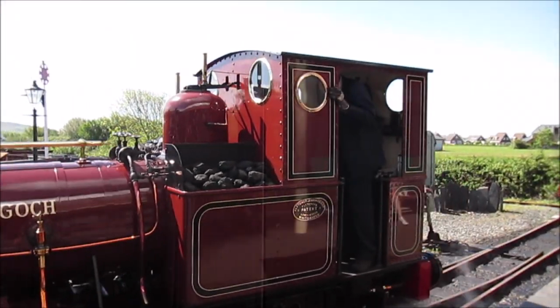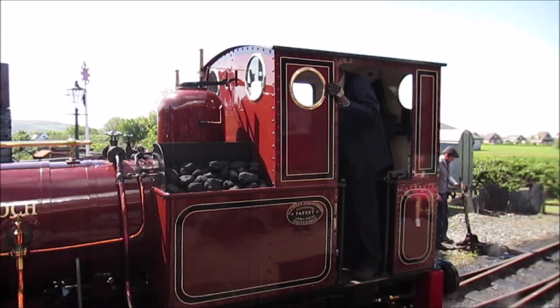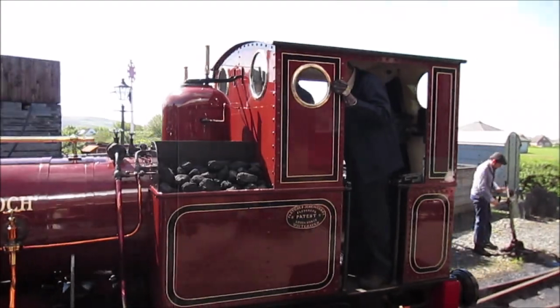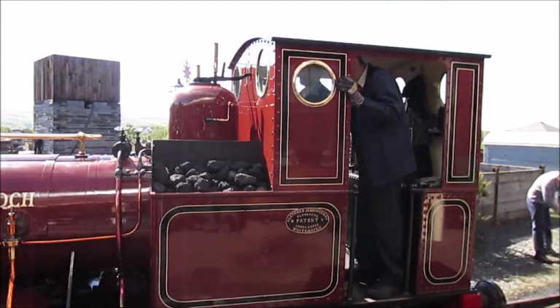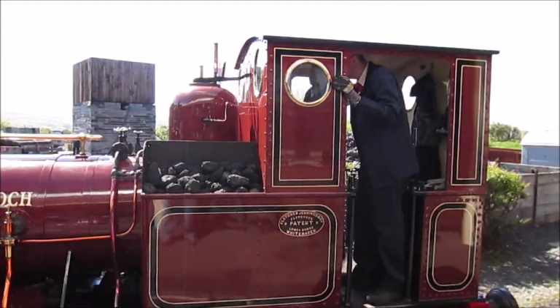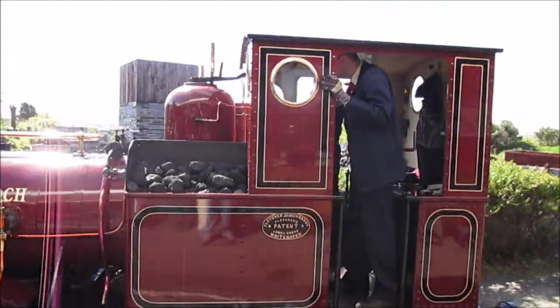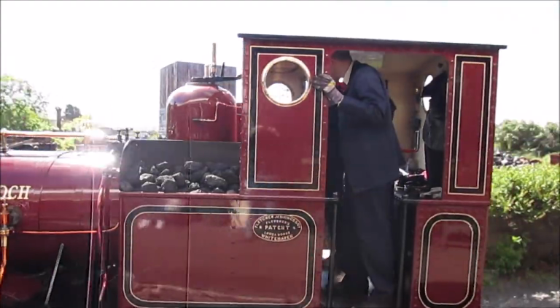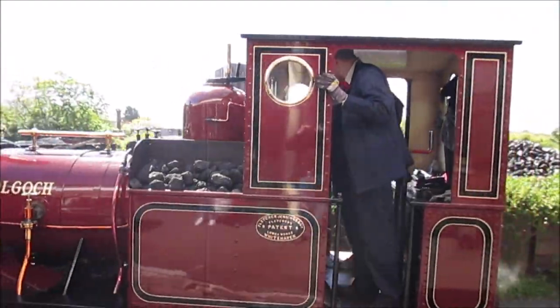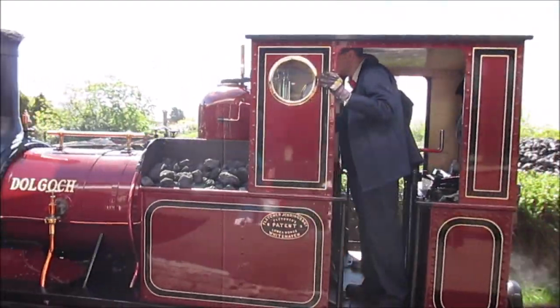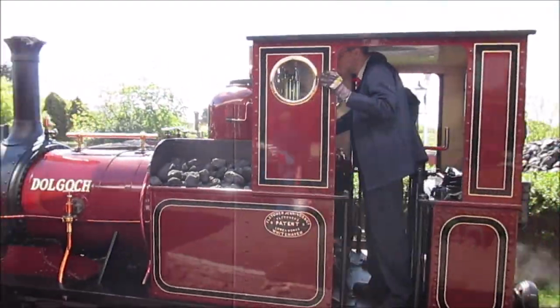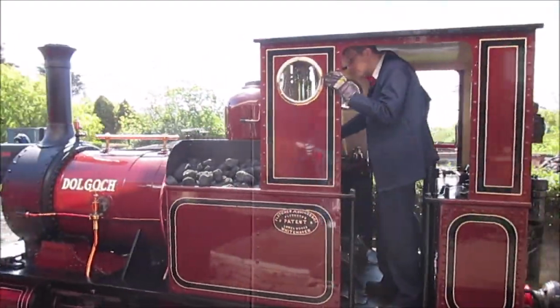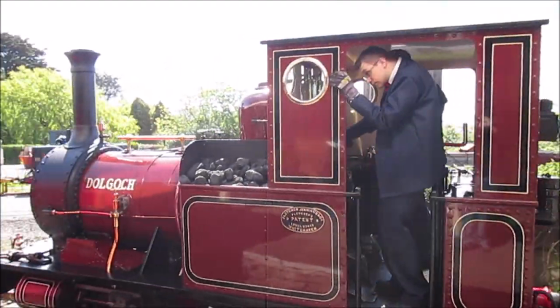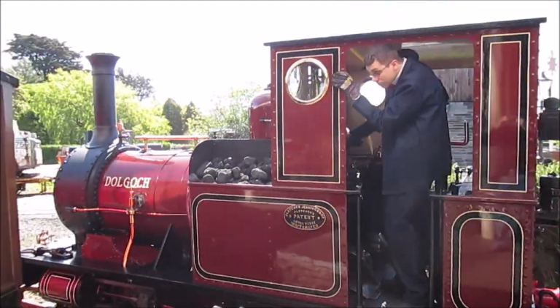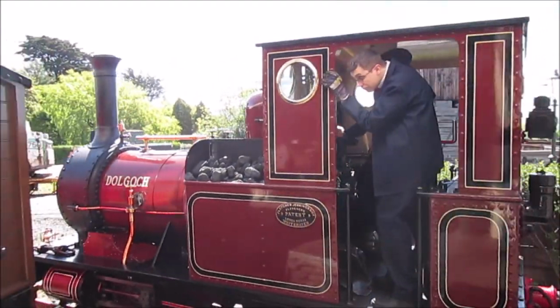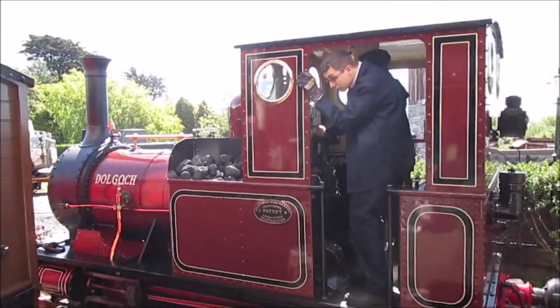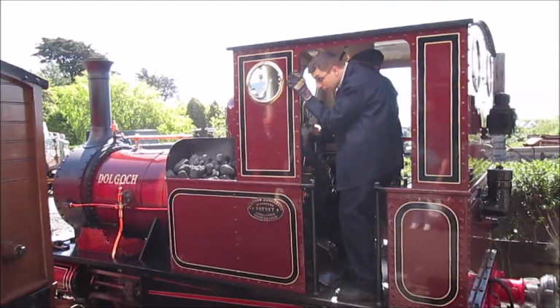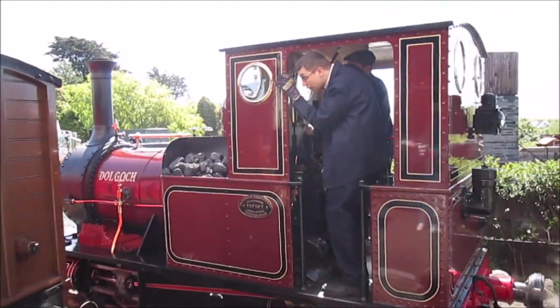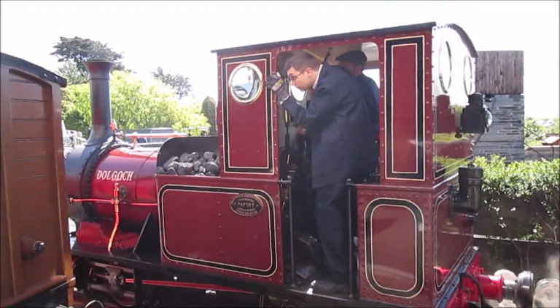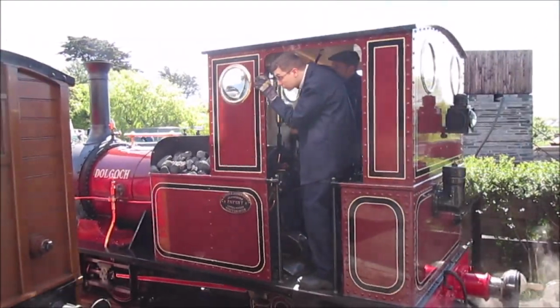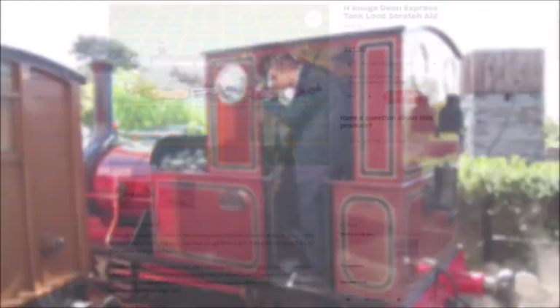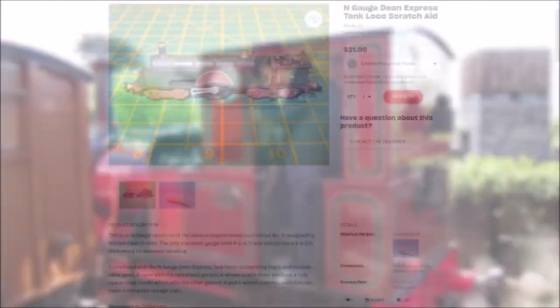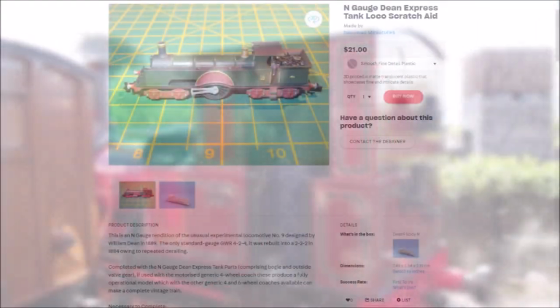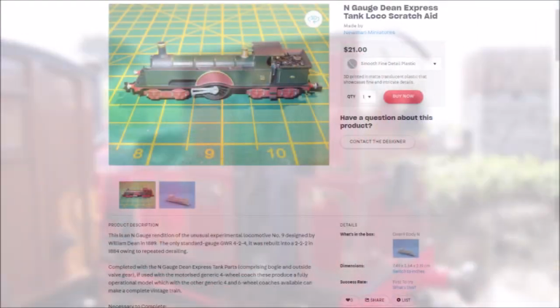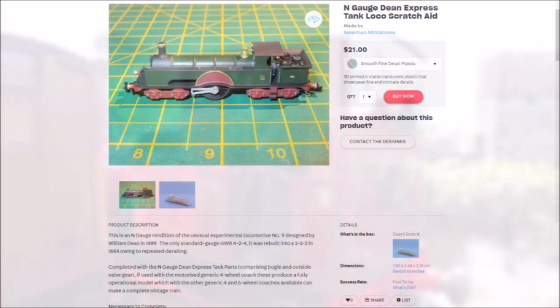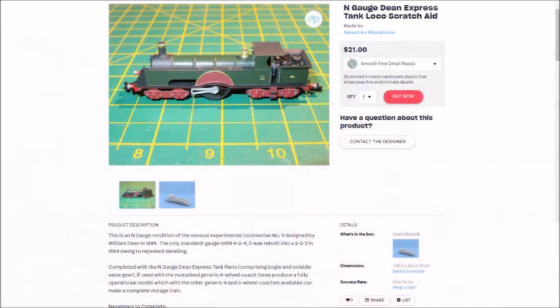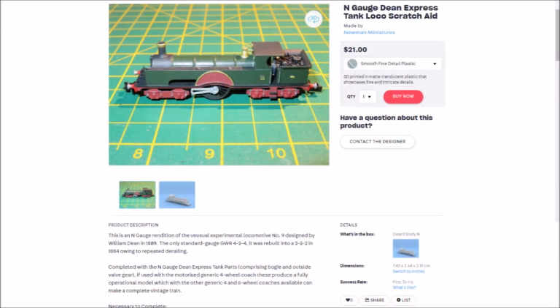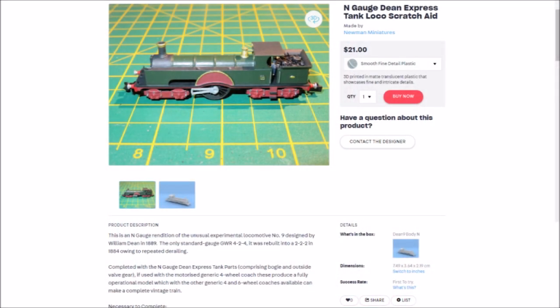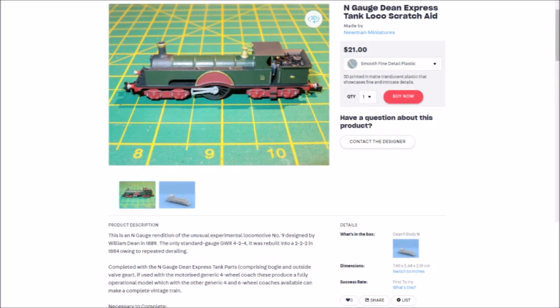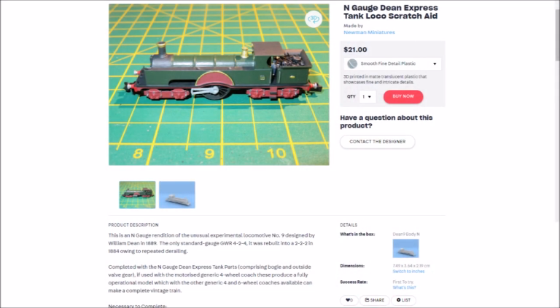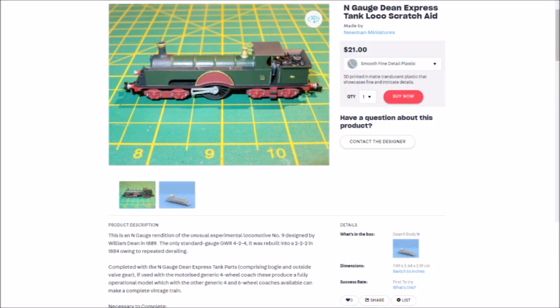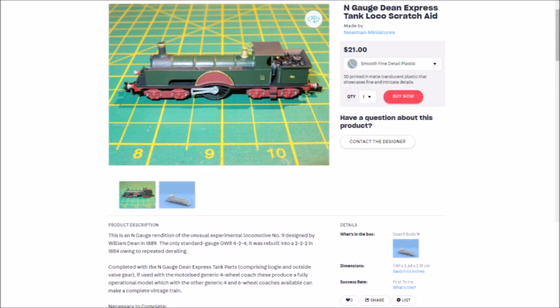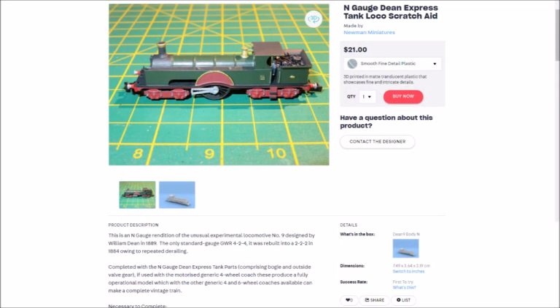The models themselves are available to purchase via Shapeways — a link is in the description — each with details of required parts to complete your very own.